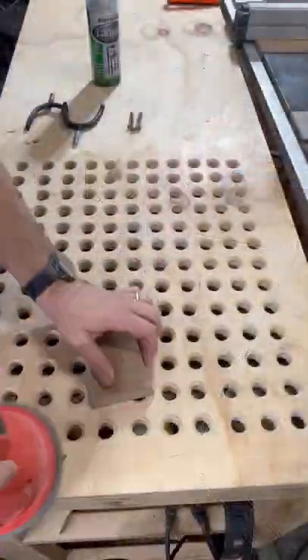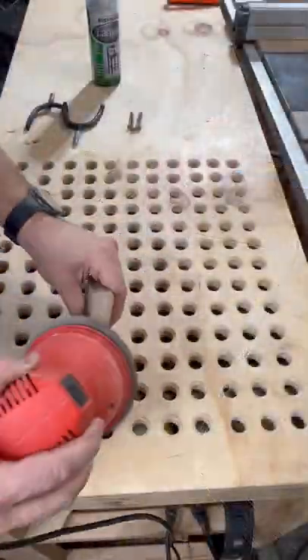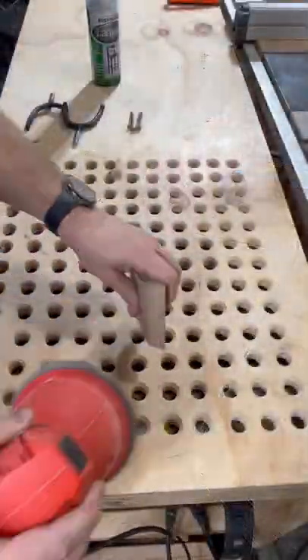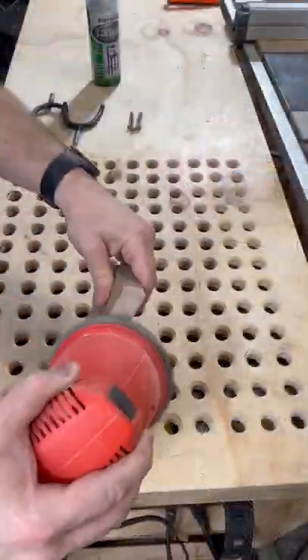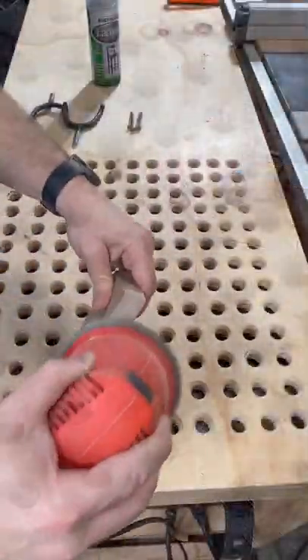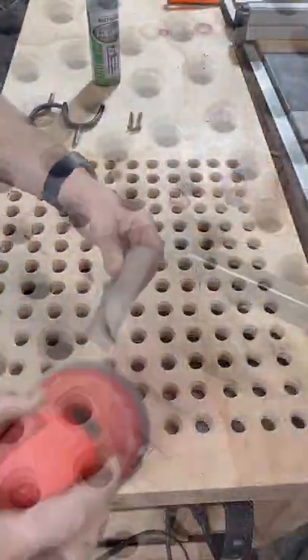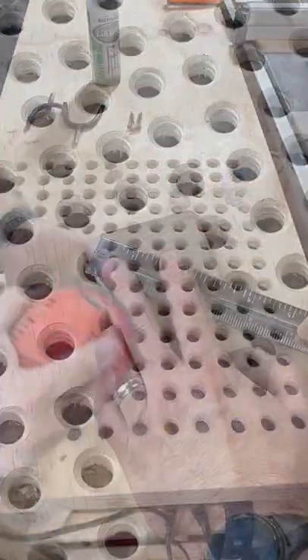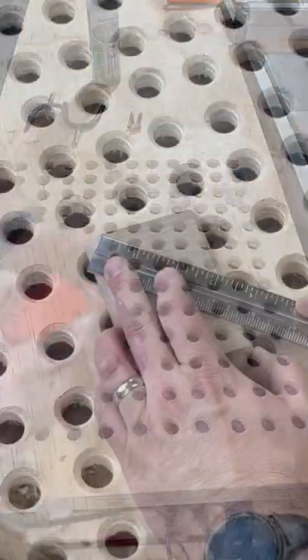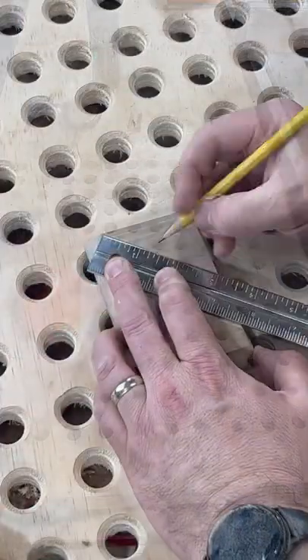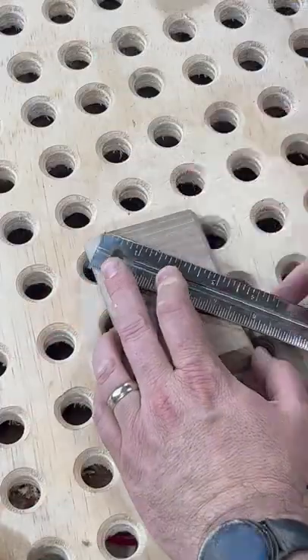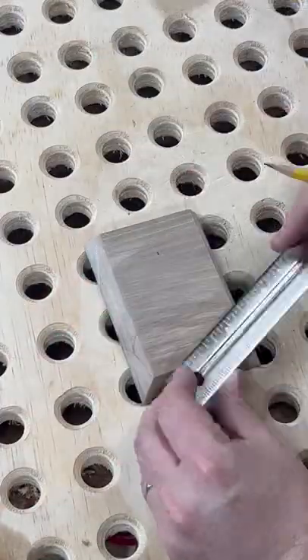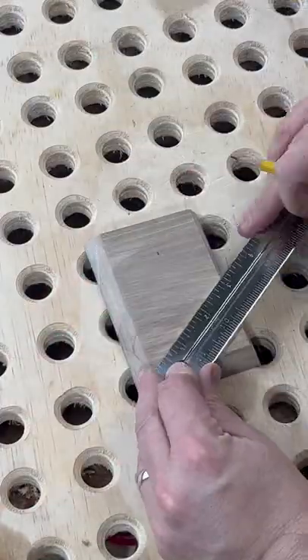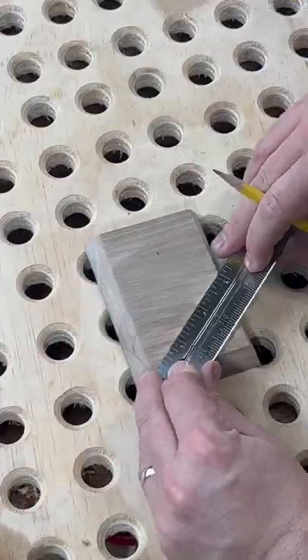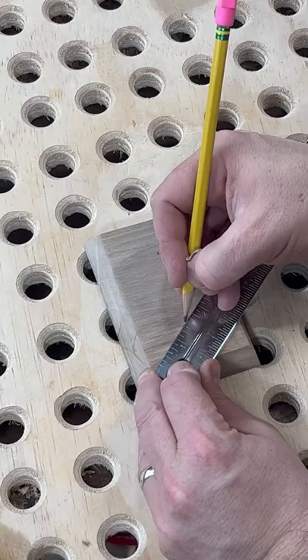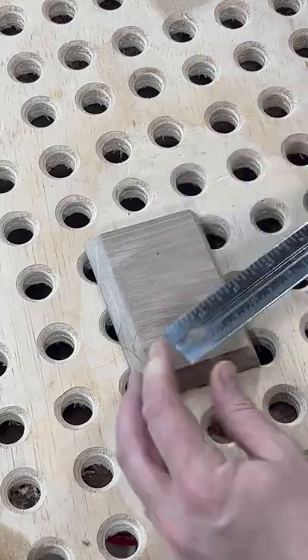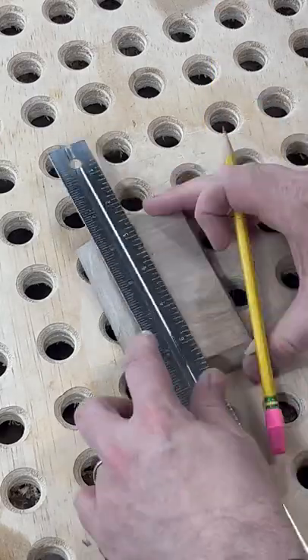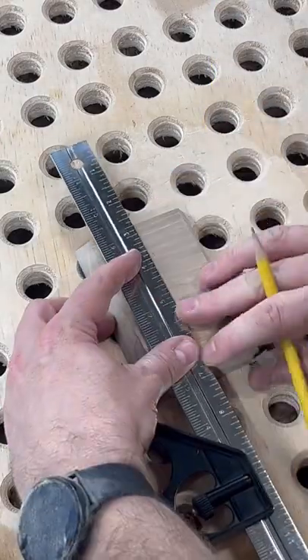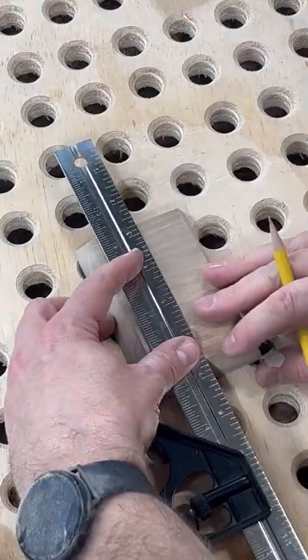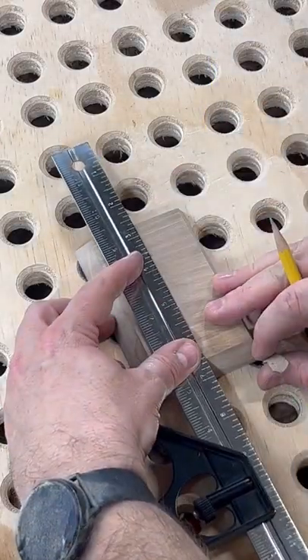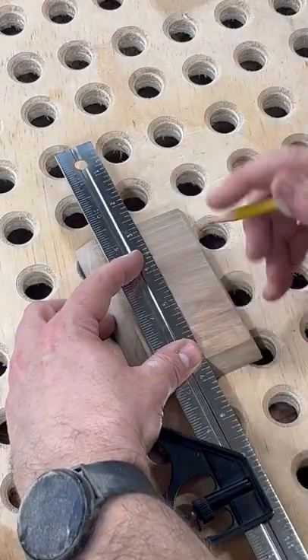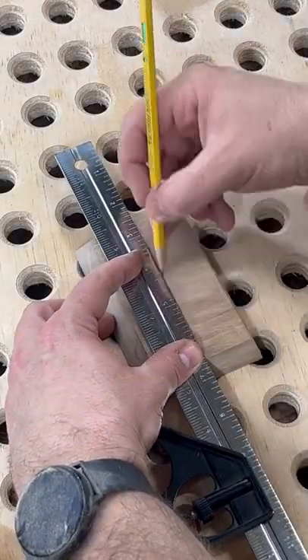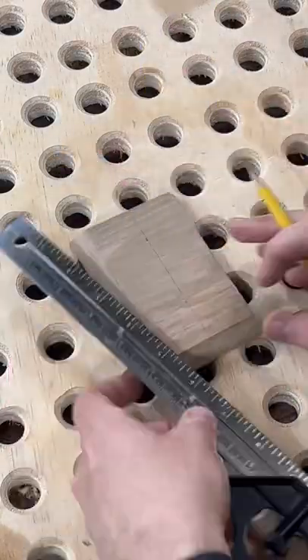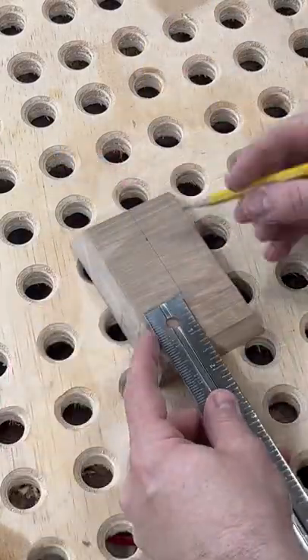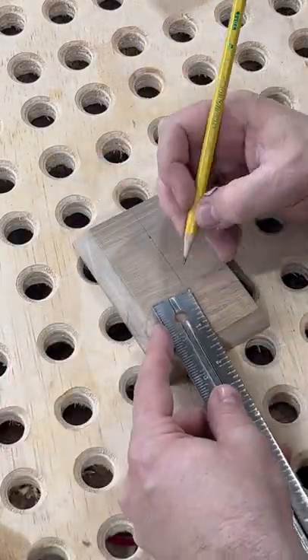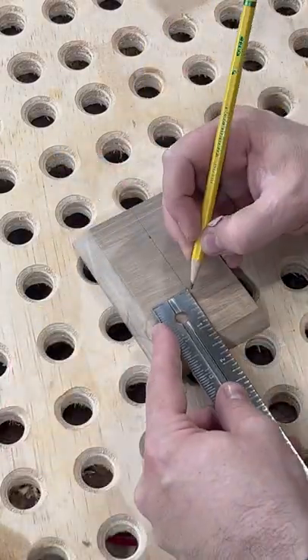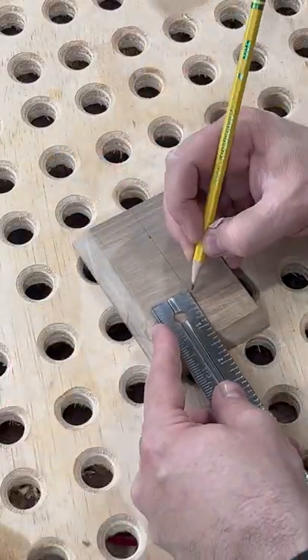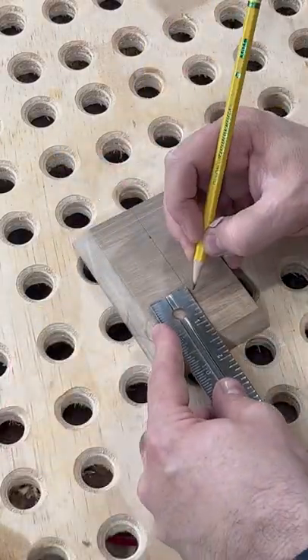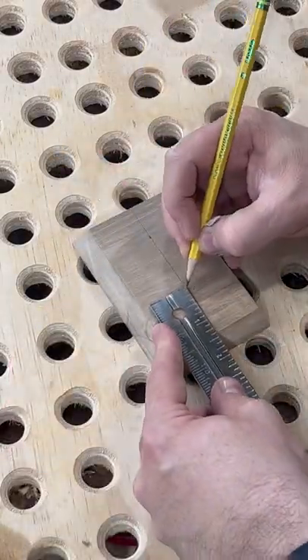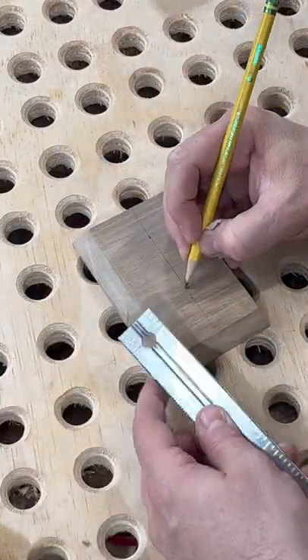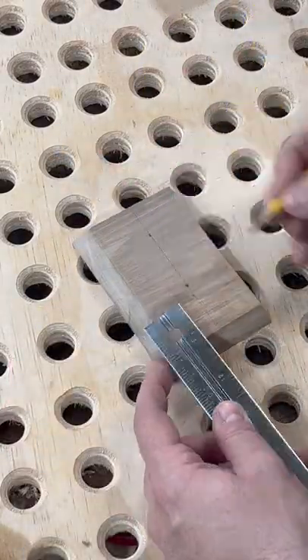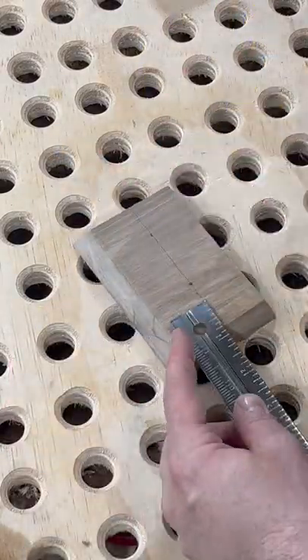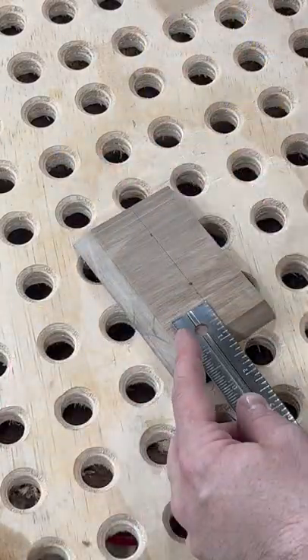After sanding, find the center of your piece and drill three holes — two for your screws and another larger hole for the hook.